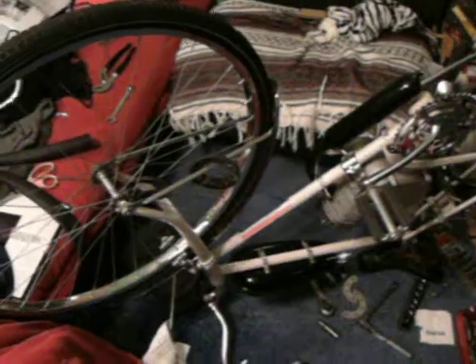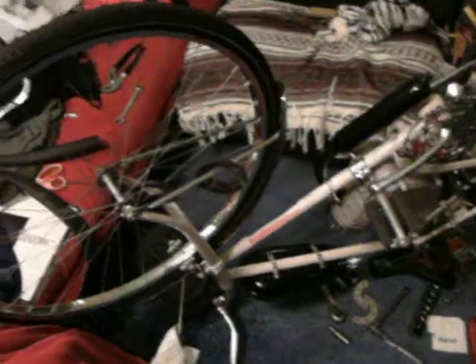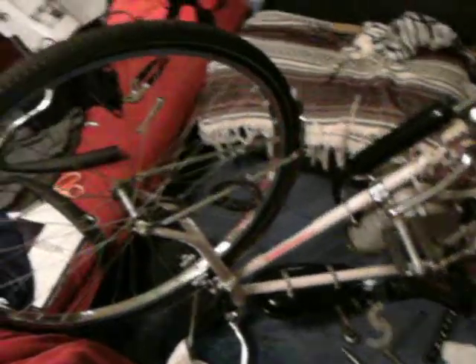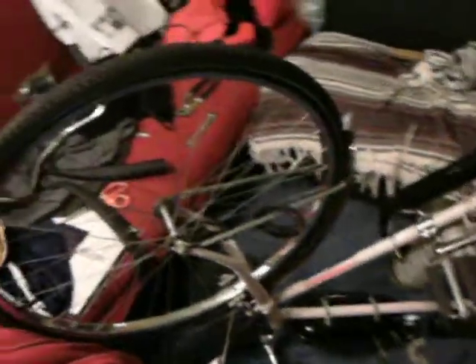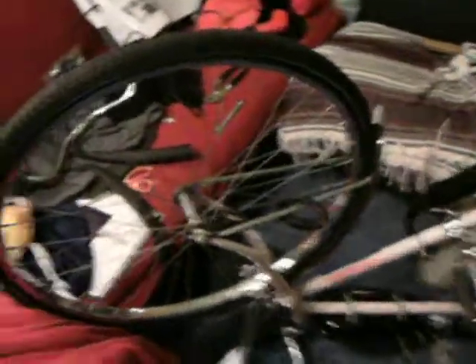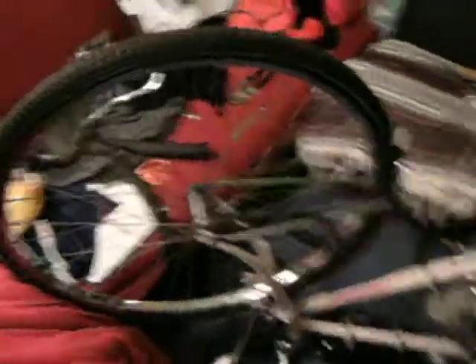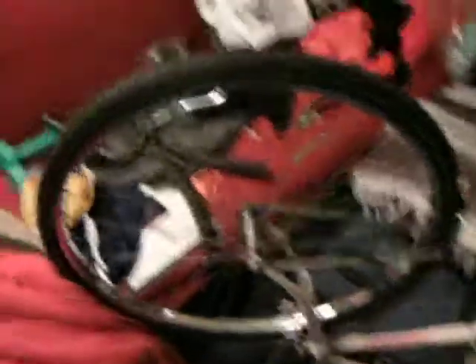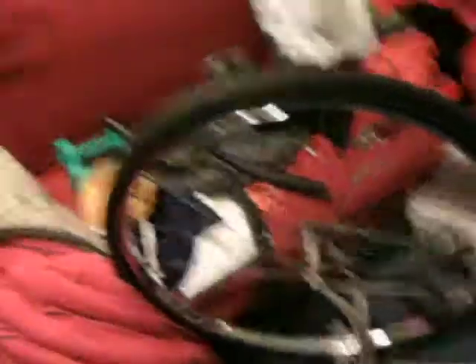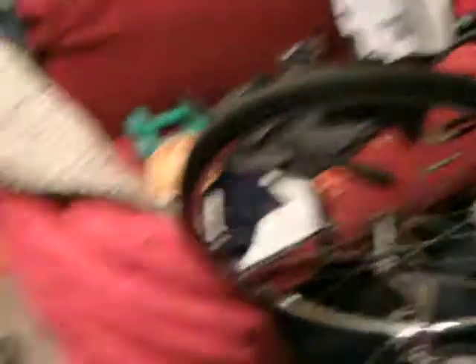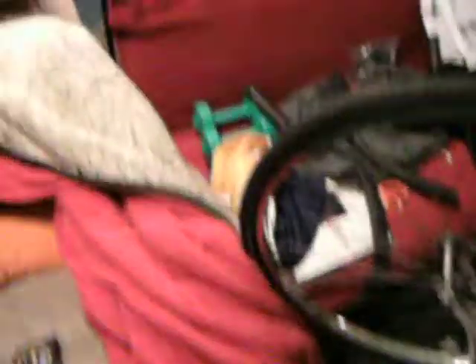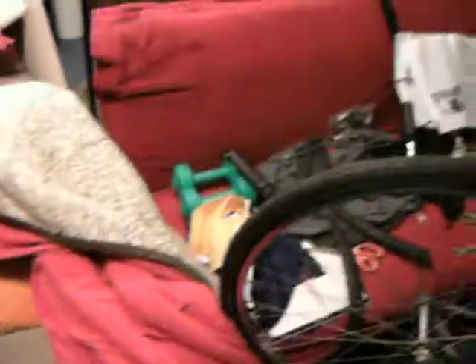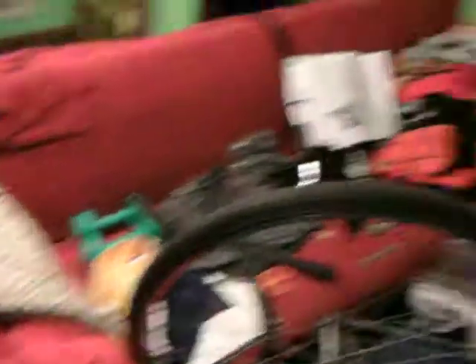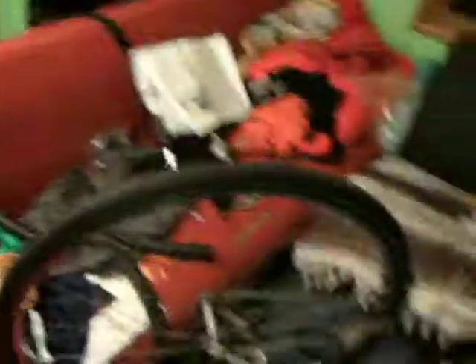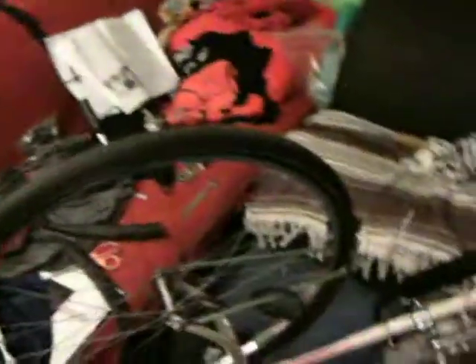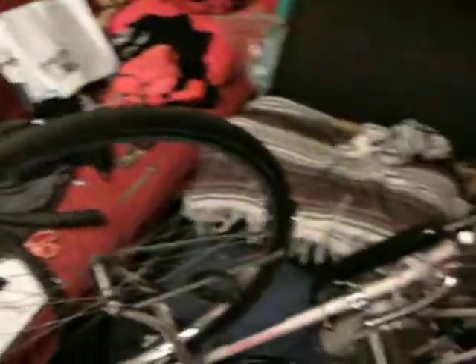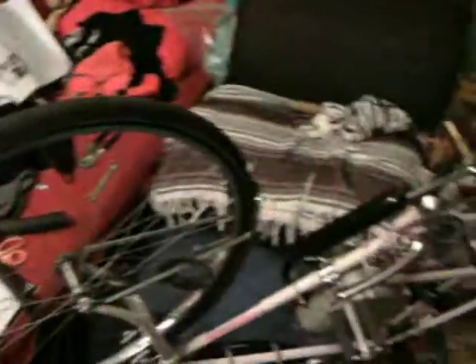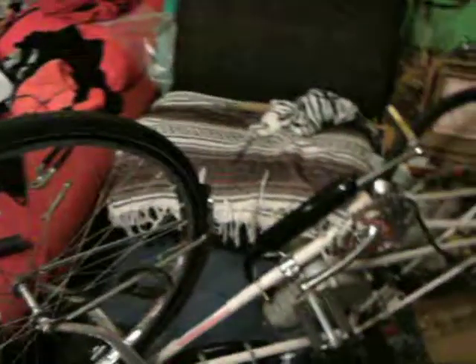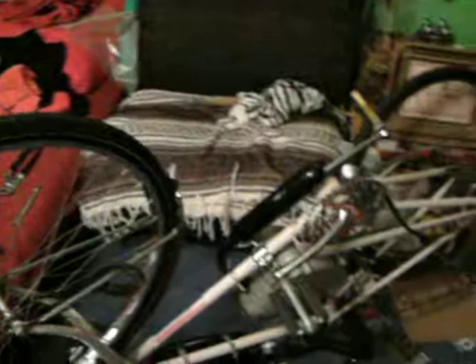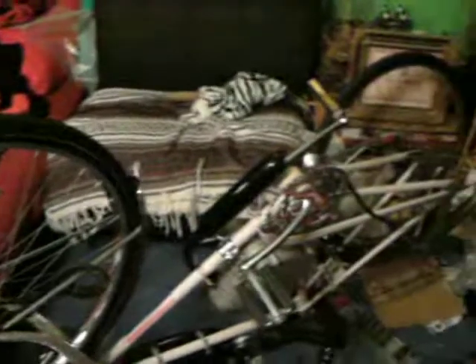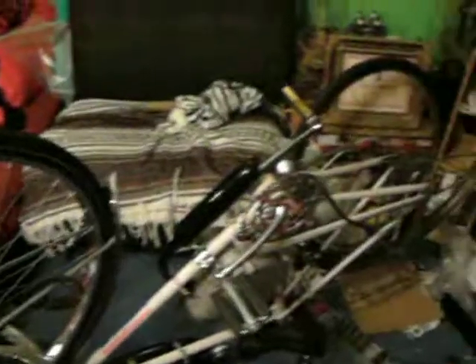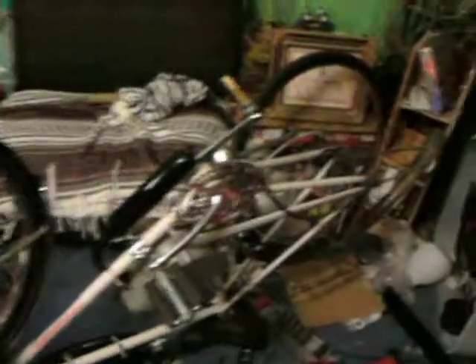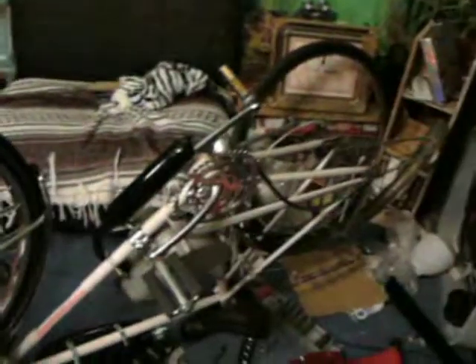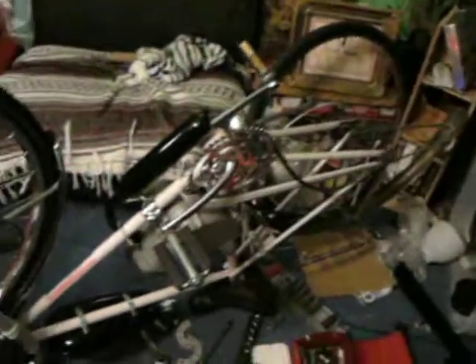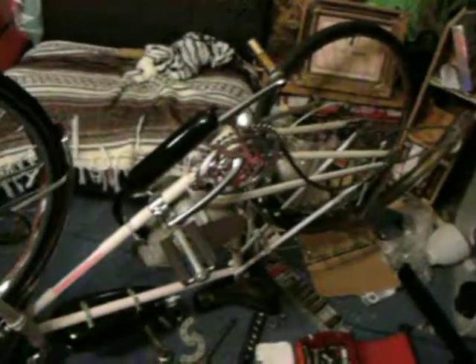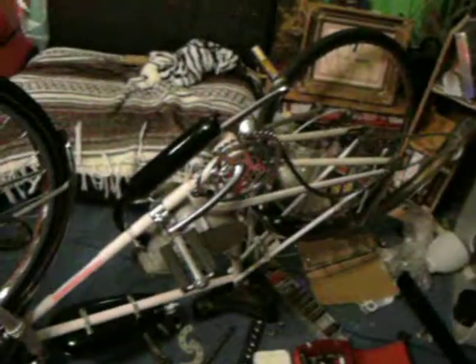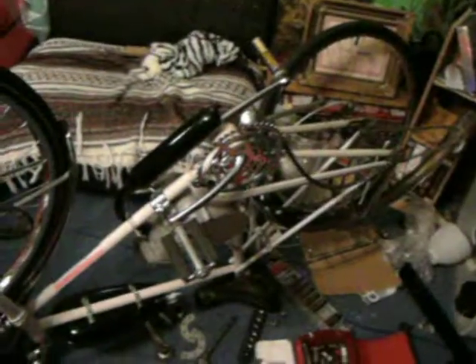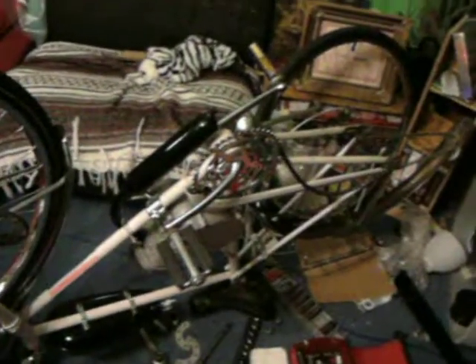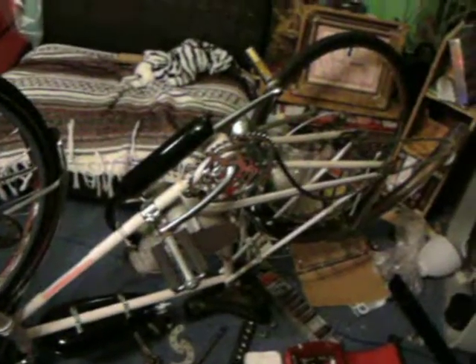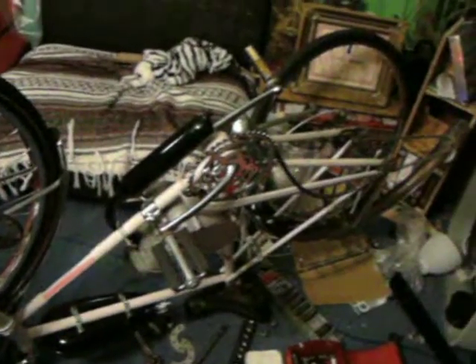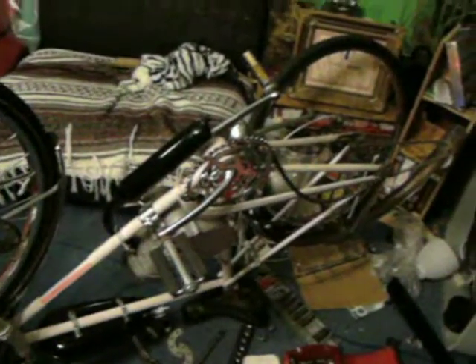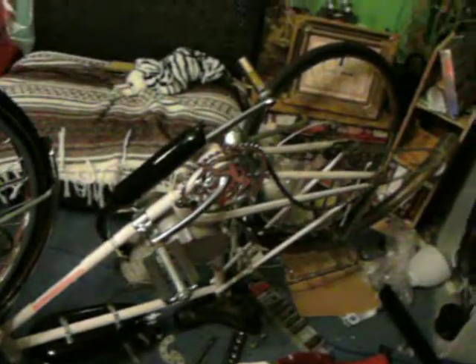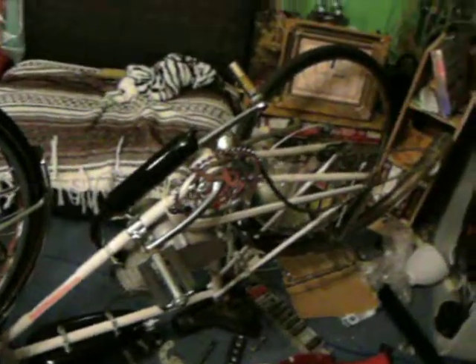Alright, so this is another one of those update videos on the motorcycle kit thing.